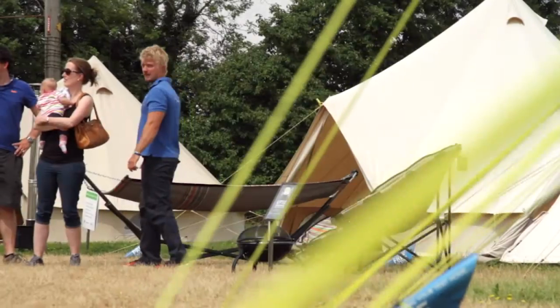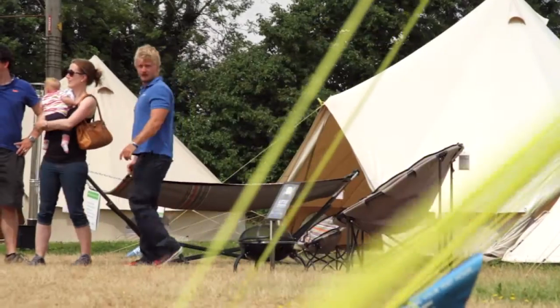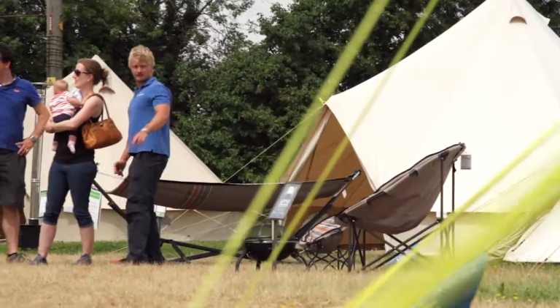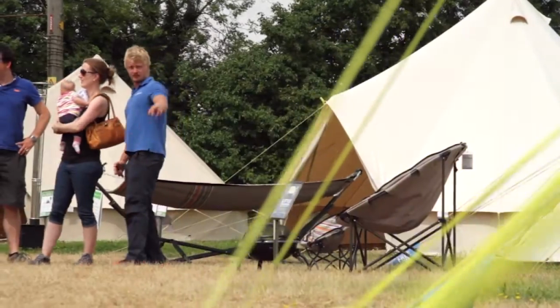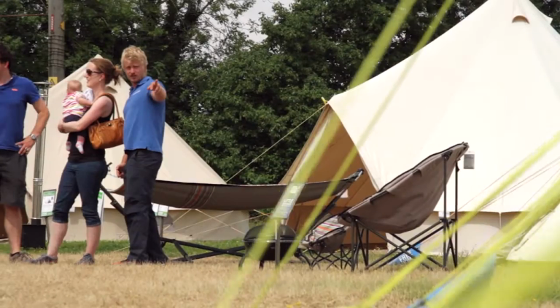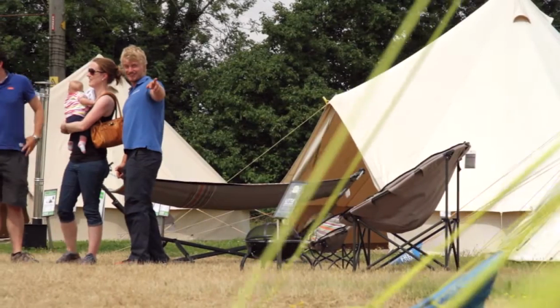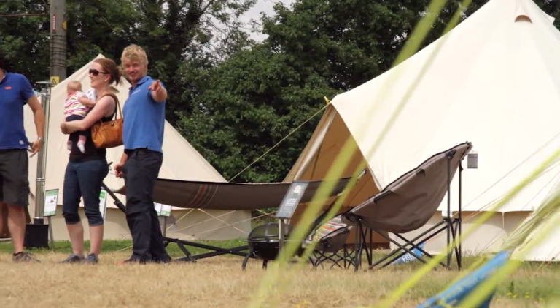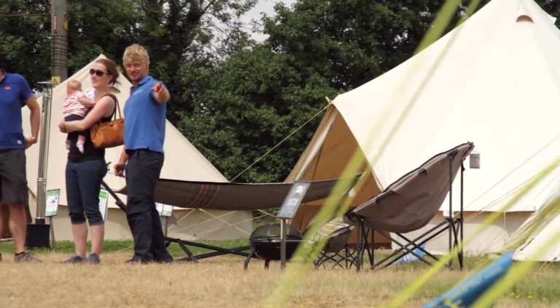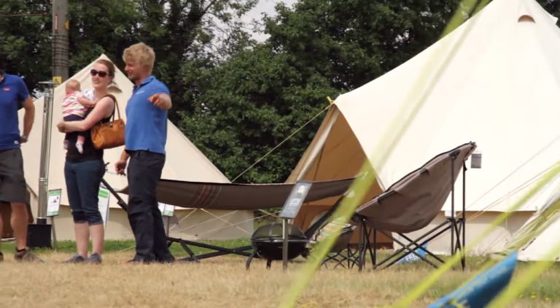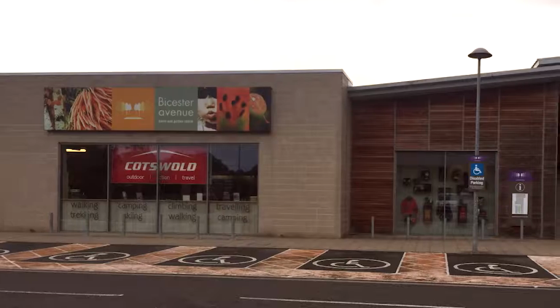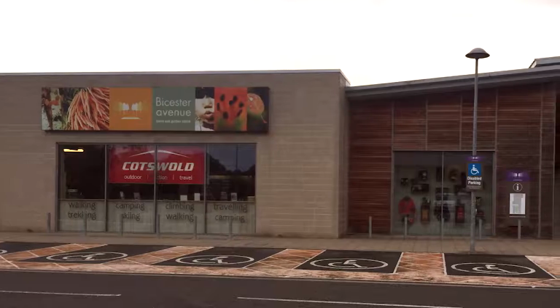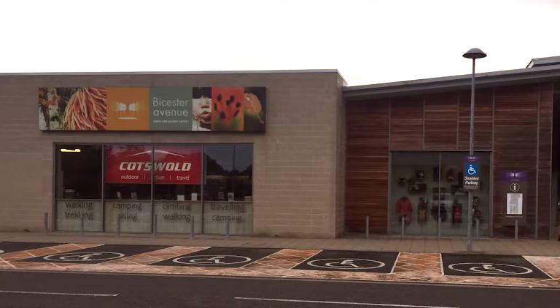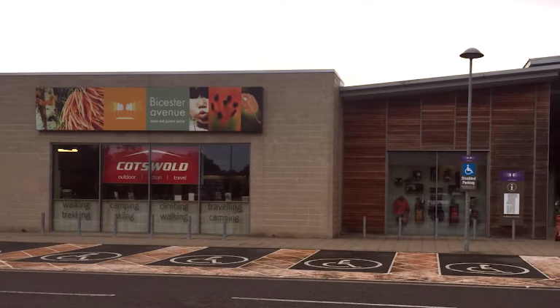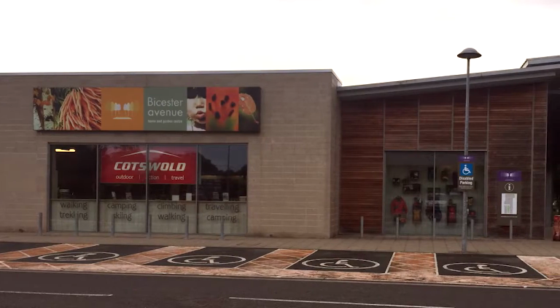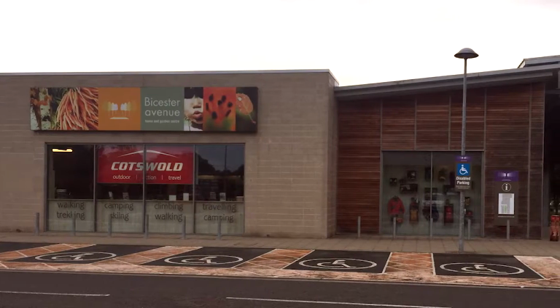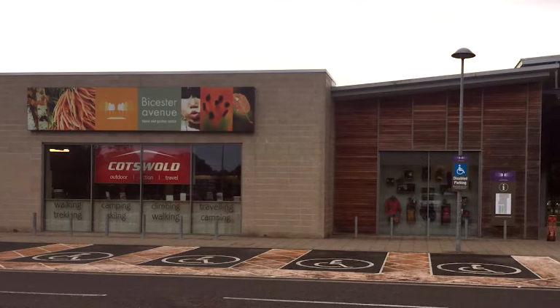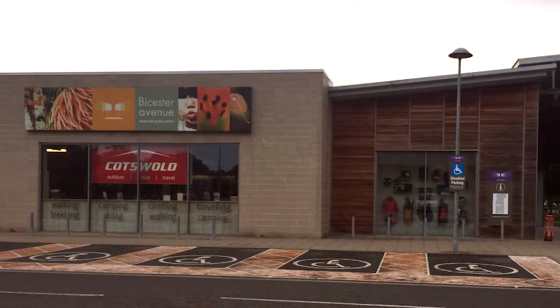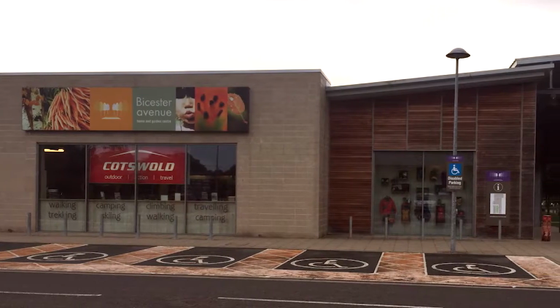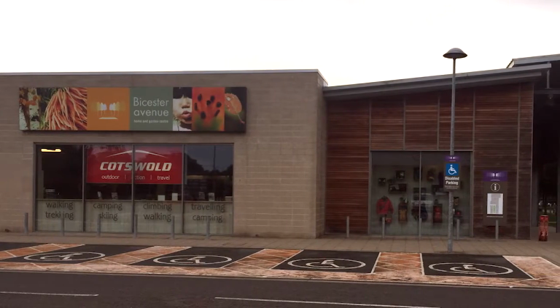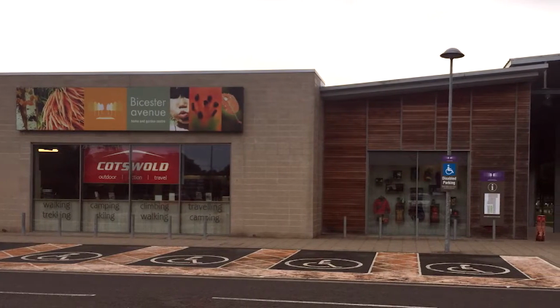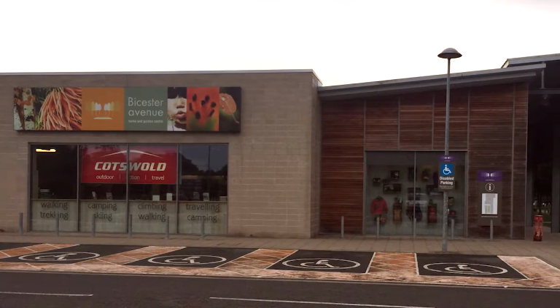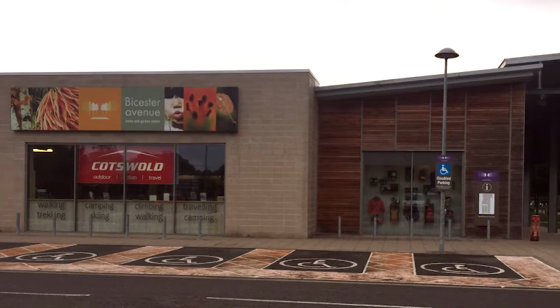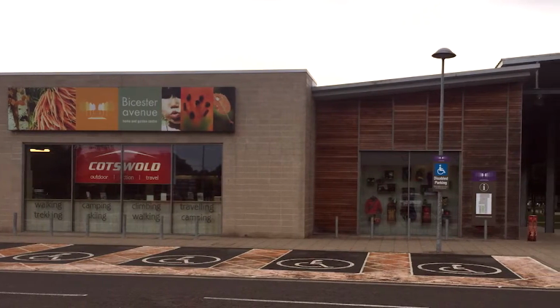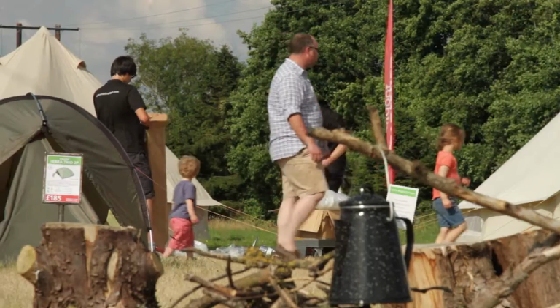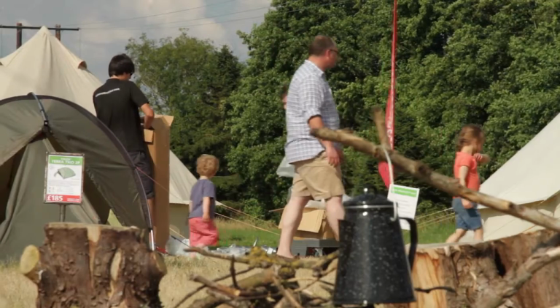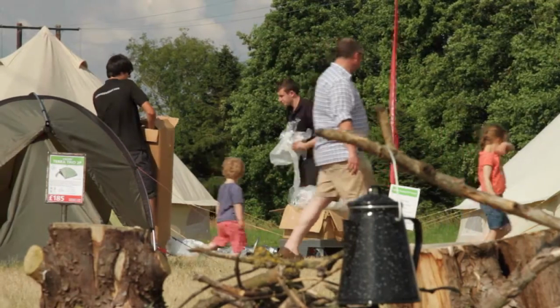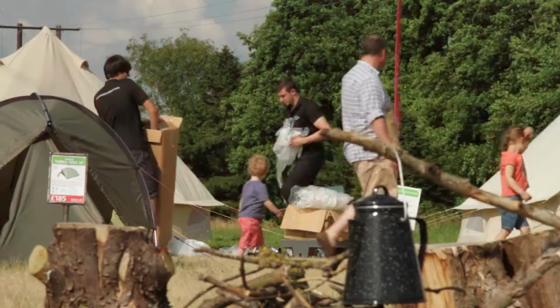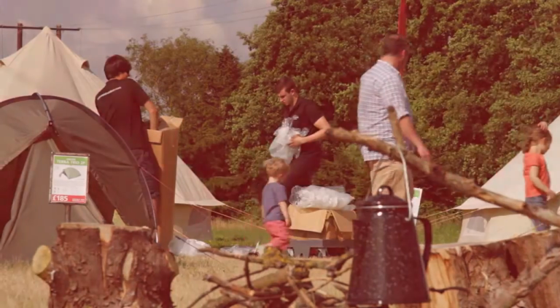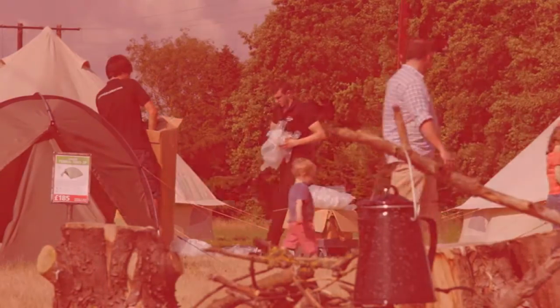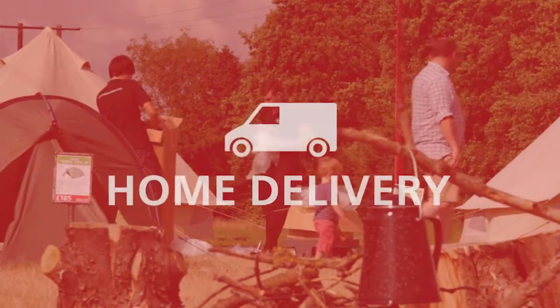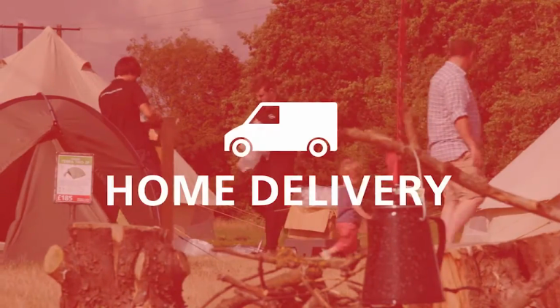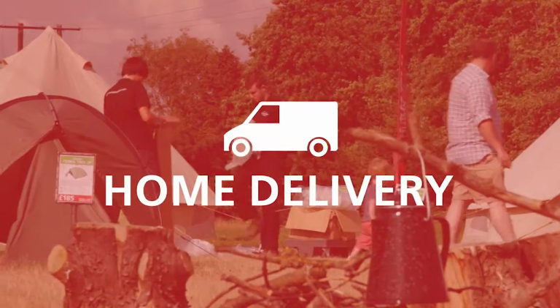If you find the tent you like, head into one of our stores and you can pick it up straight away. Alternatively, we do offer free home delivery.